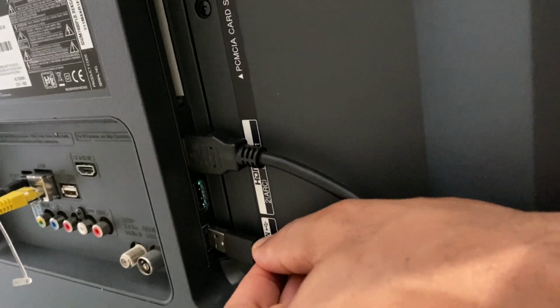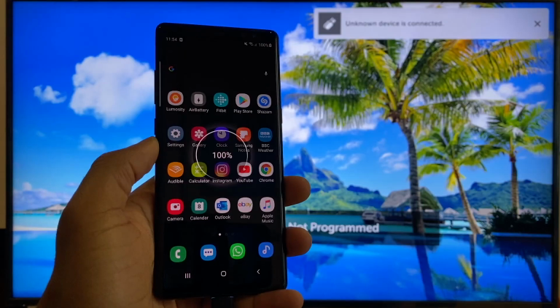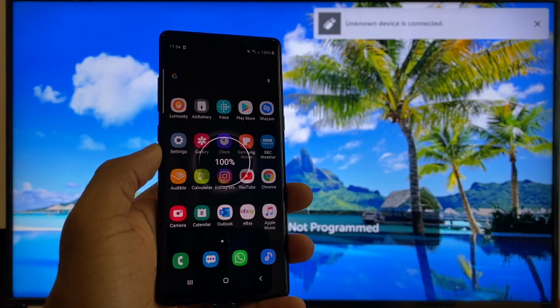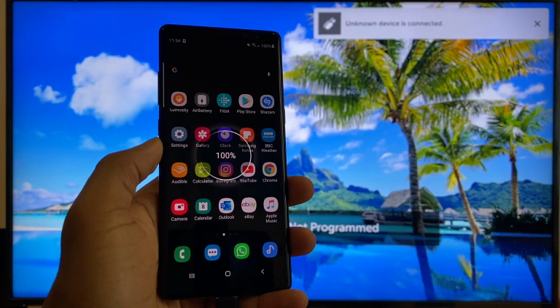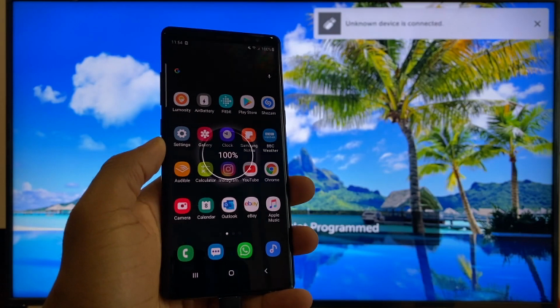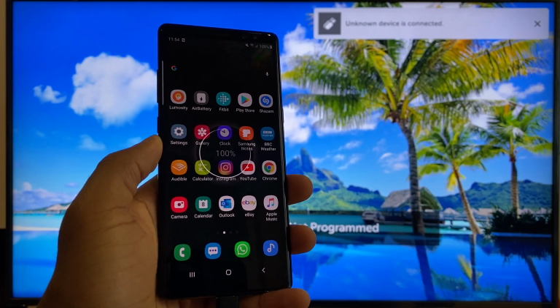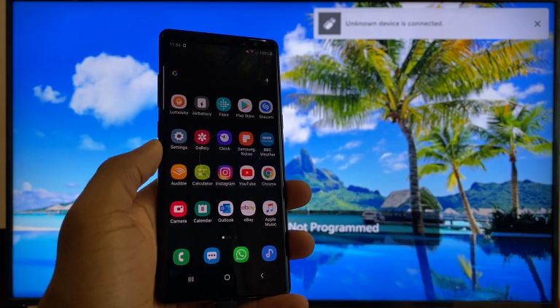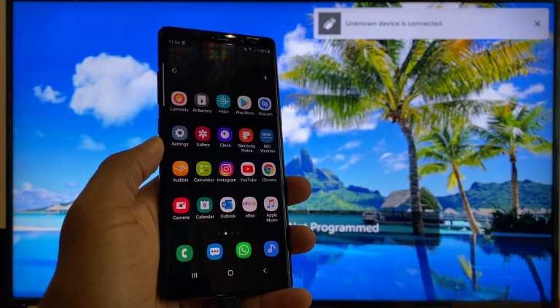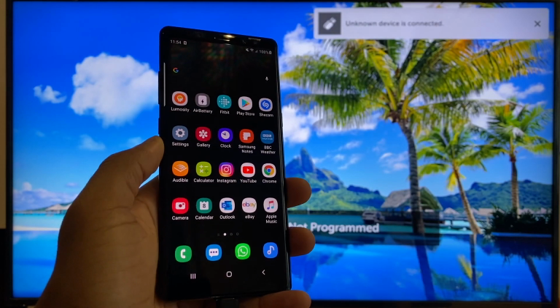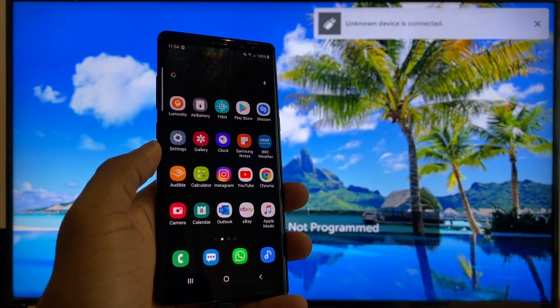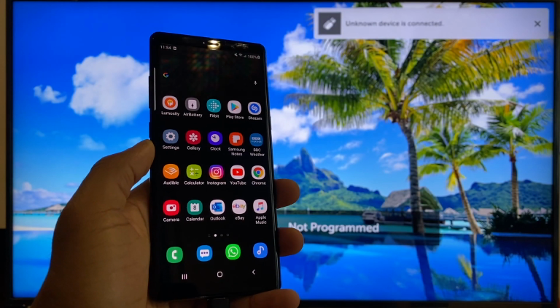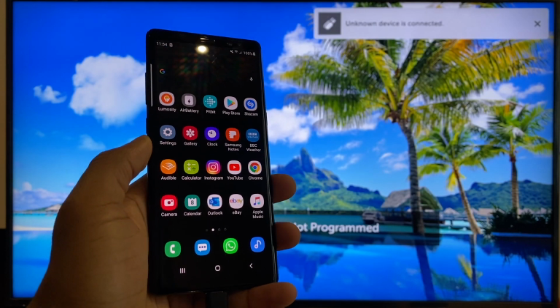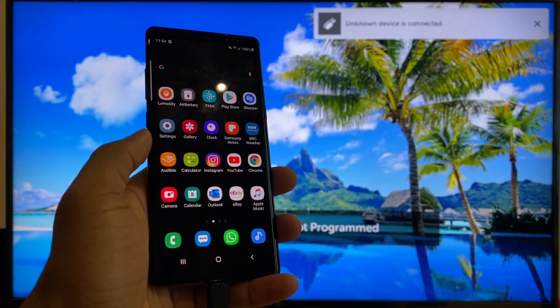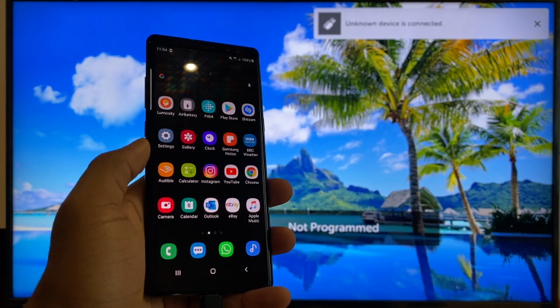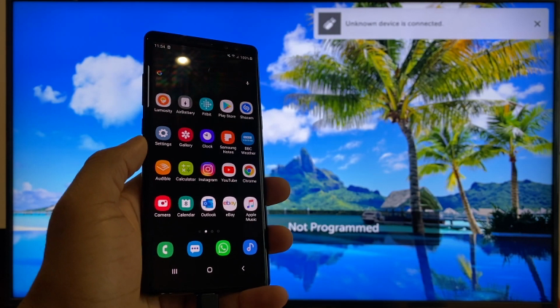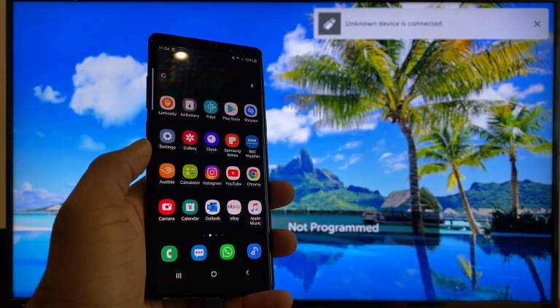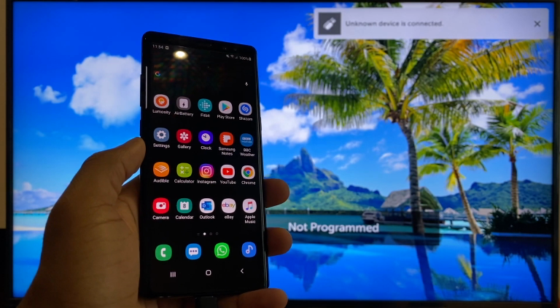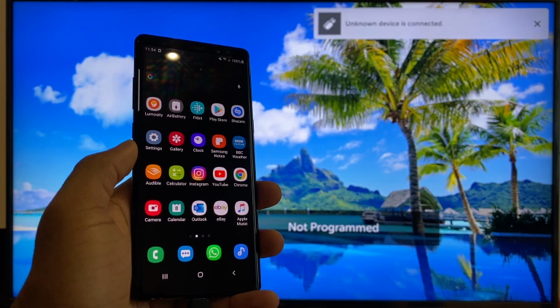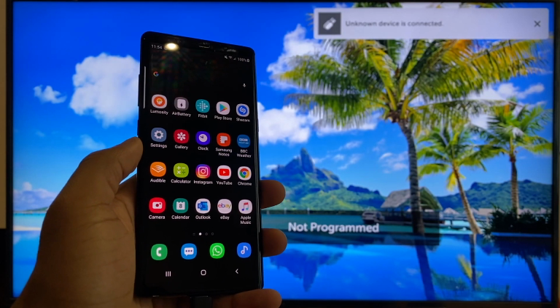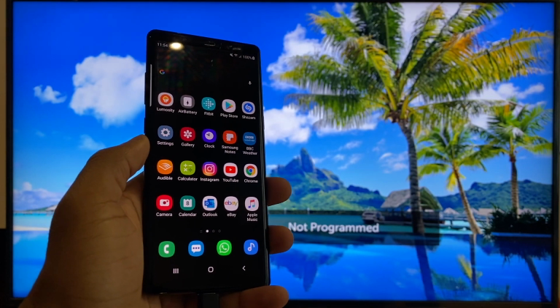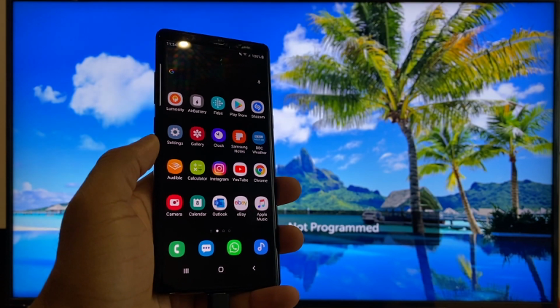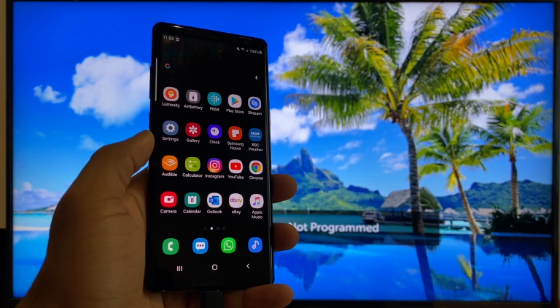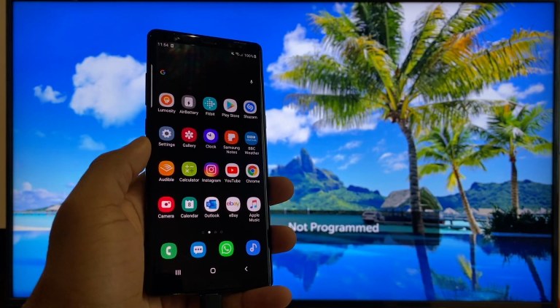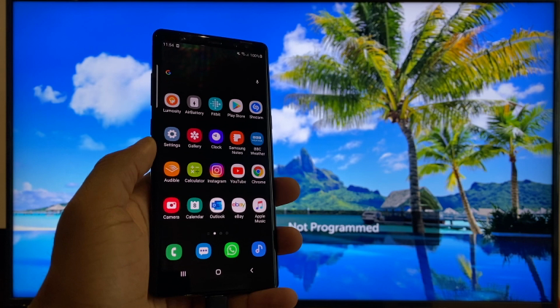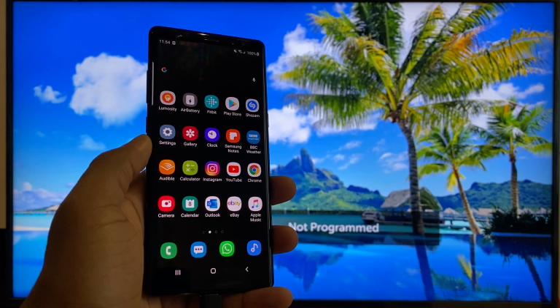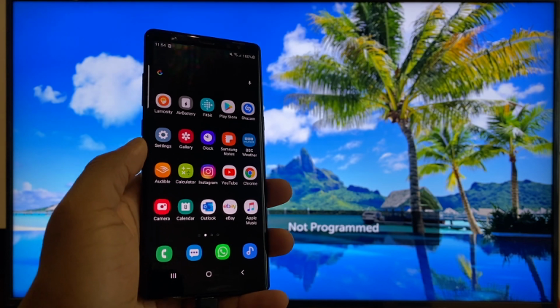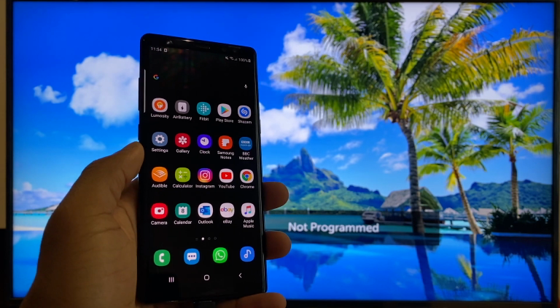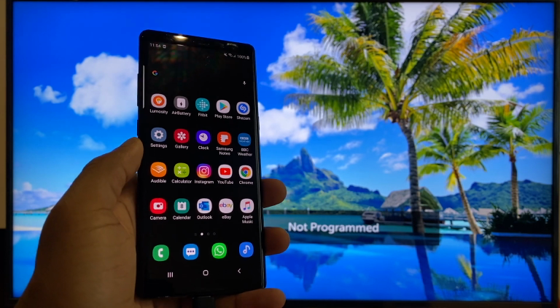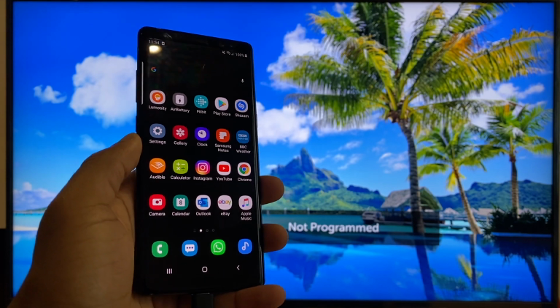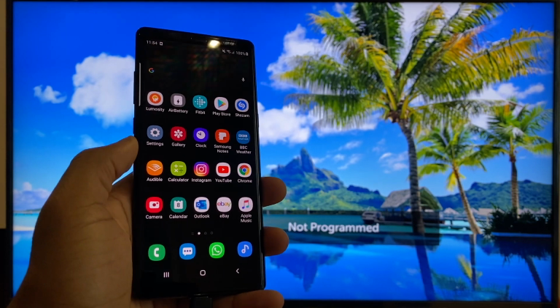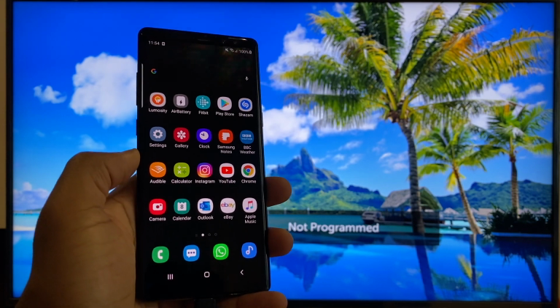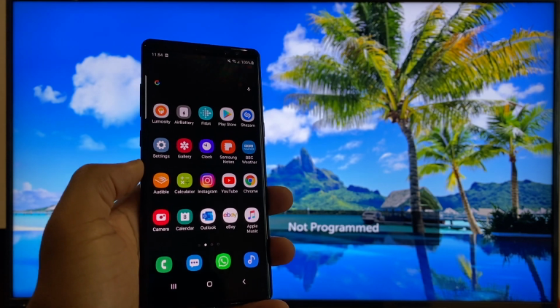When the phone connects to the TV, you'll notice a message appear. It says, unknown device is connected. That appears on the TV.